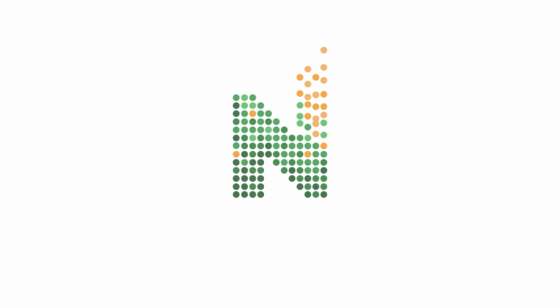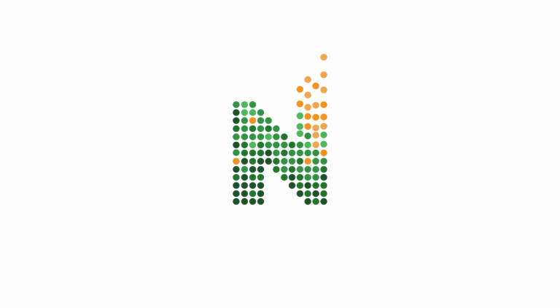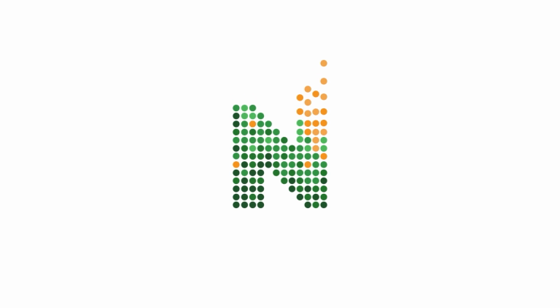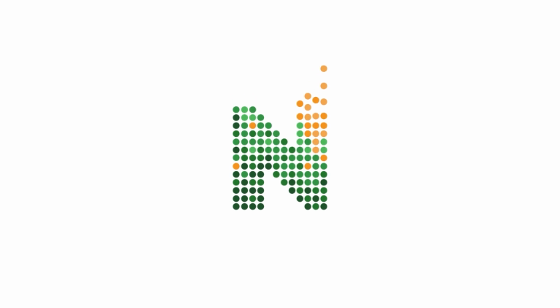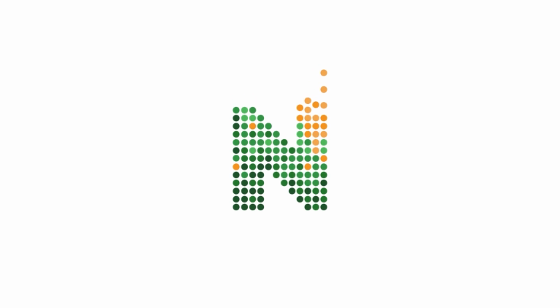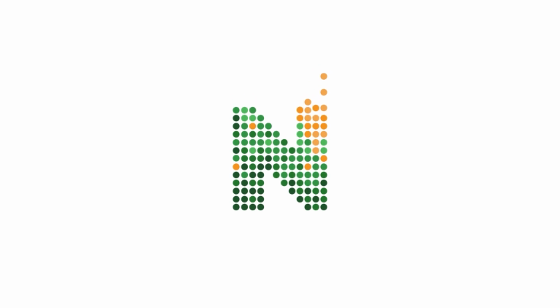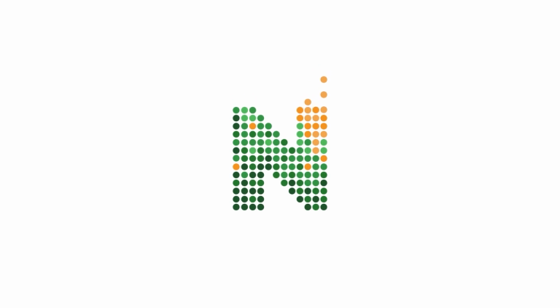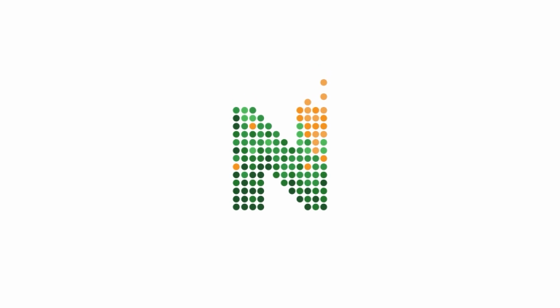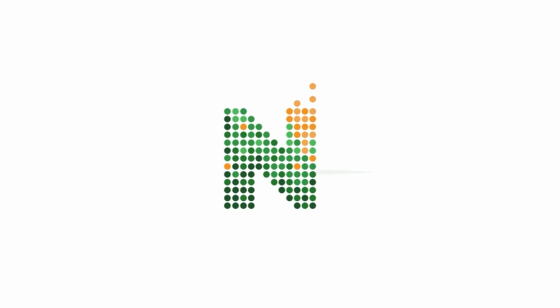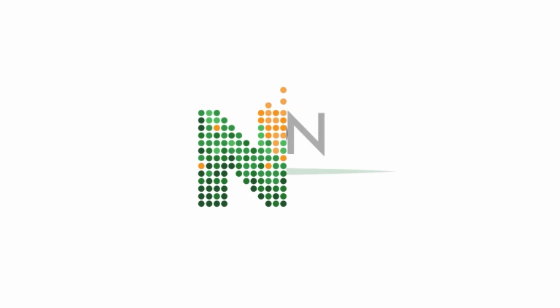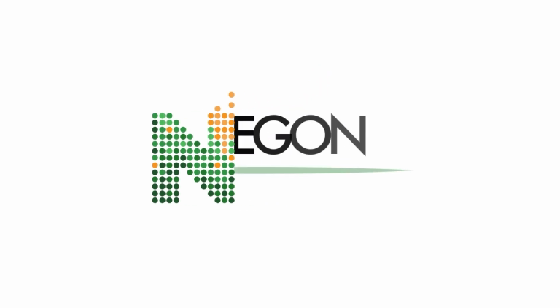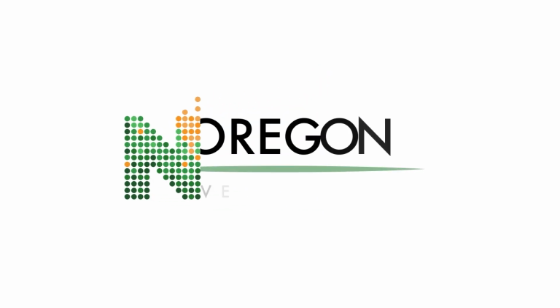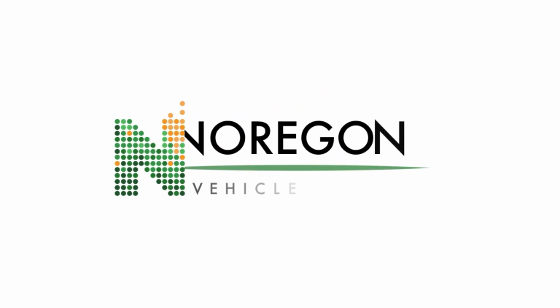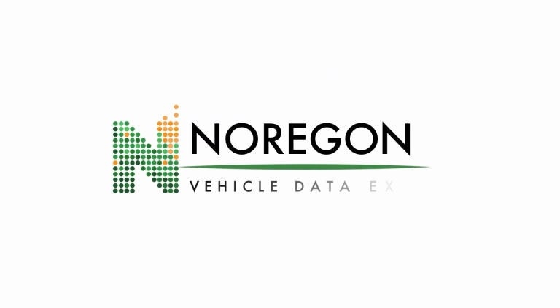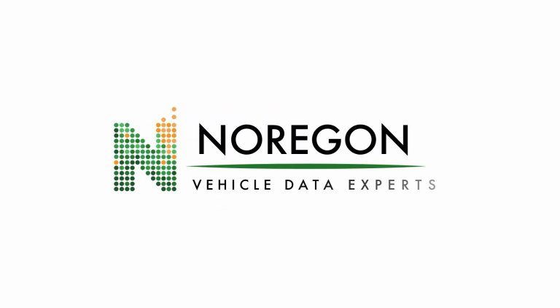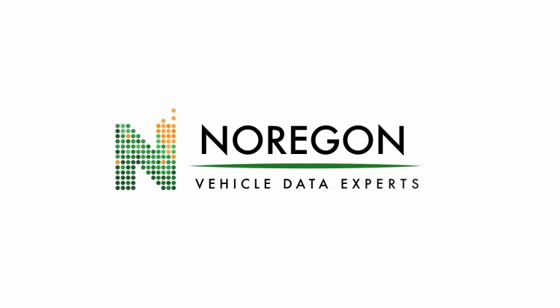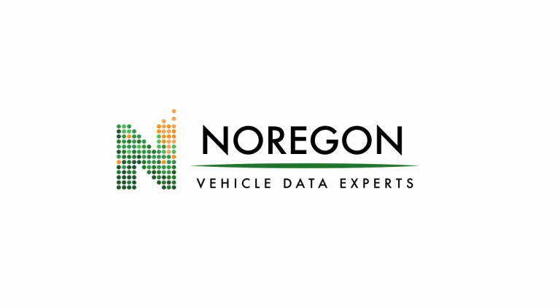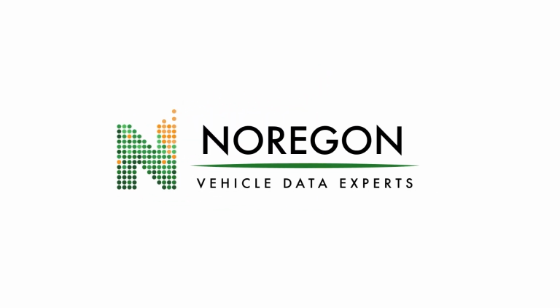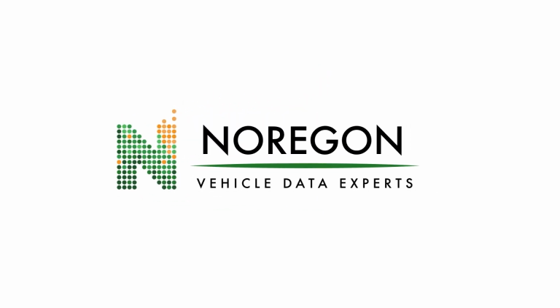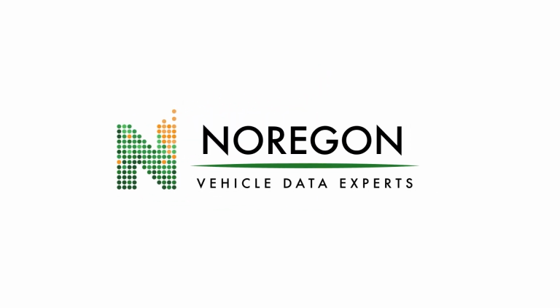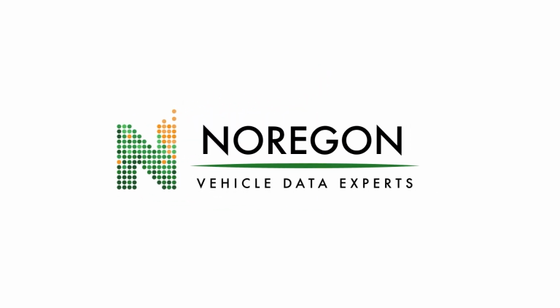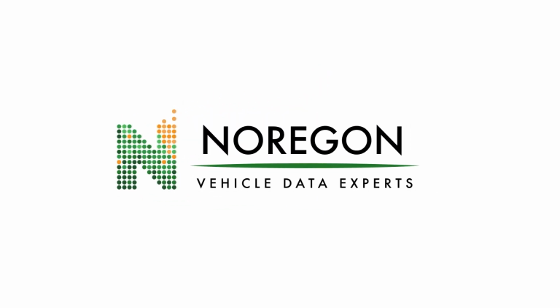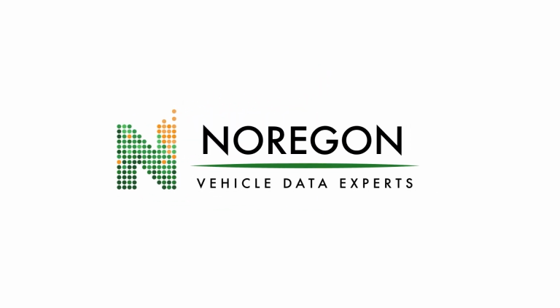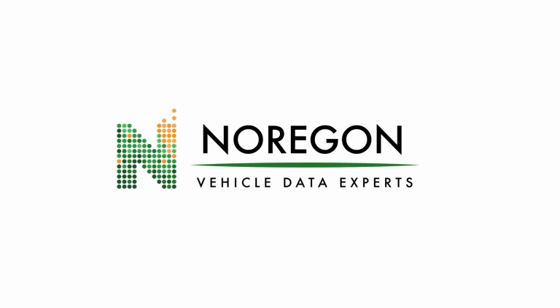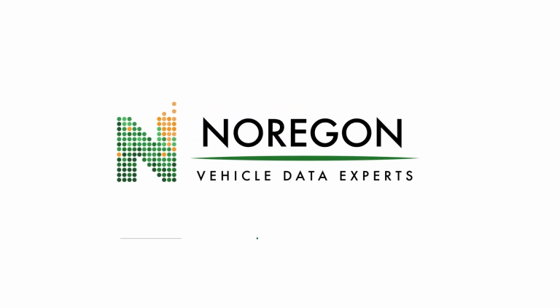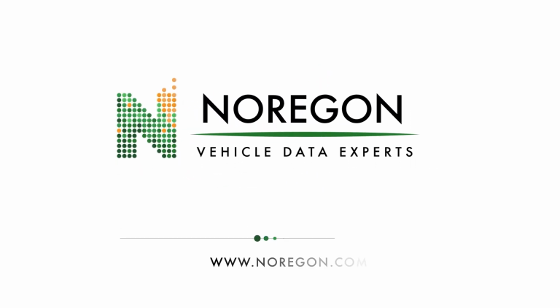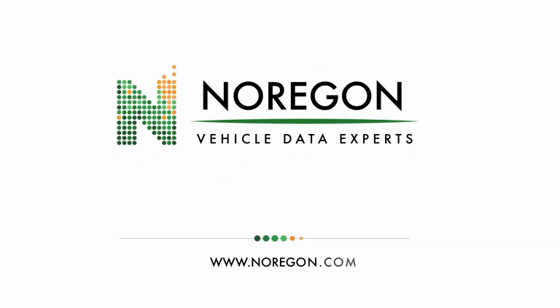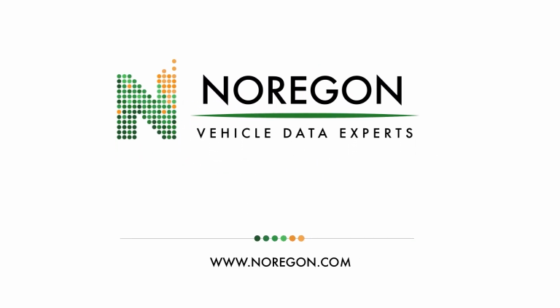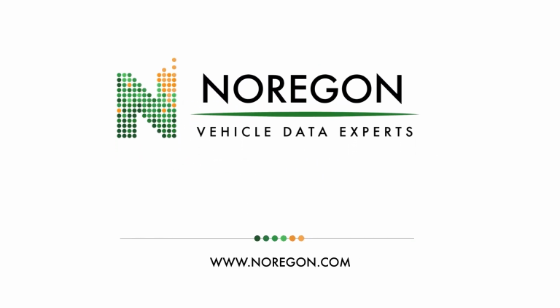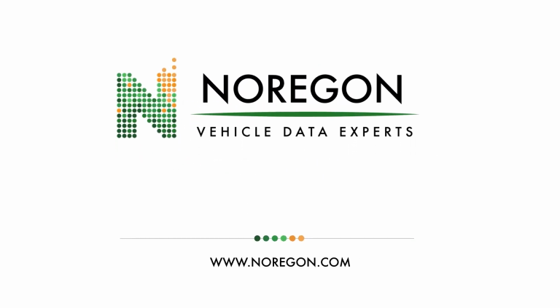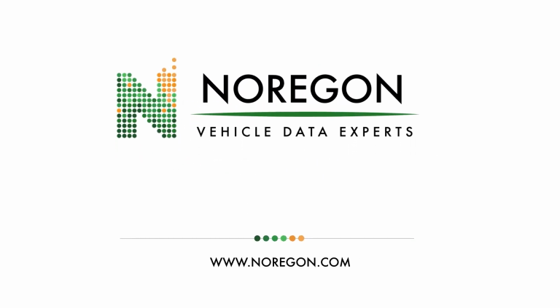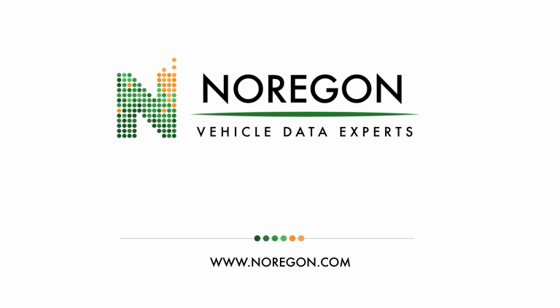This video is sponsored by Noragon, the commercial vehicle data experts. Visit noragon.com to learn more.